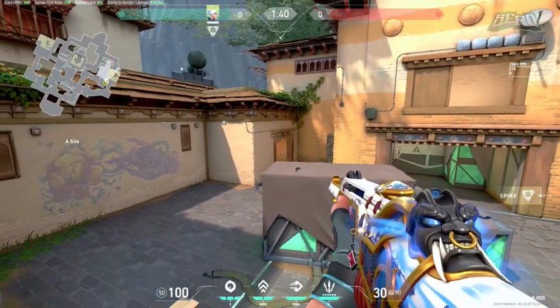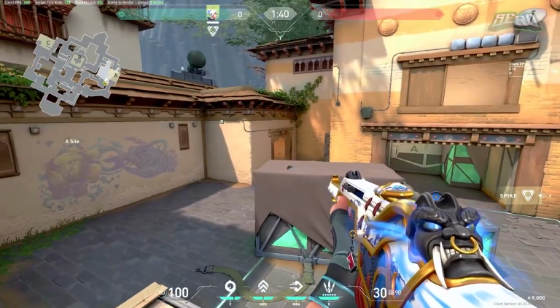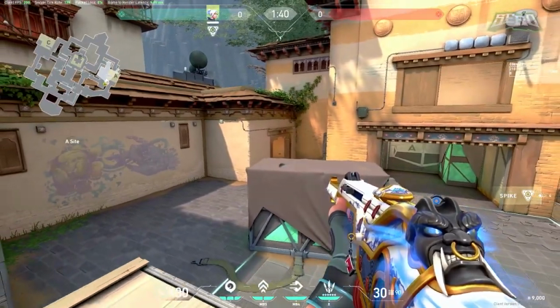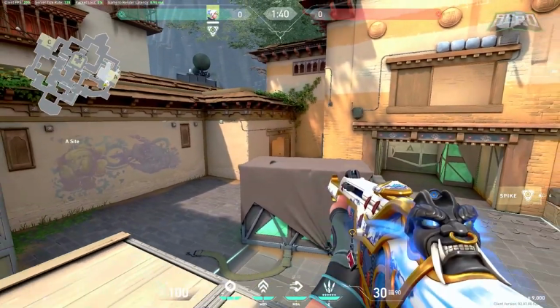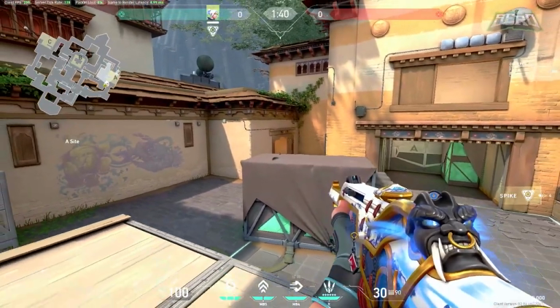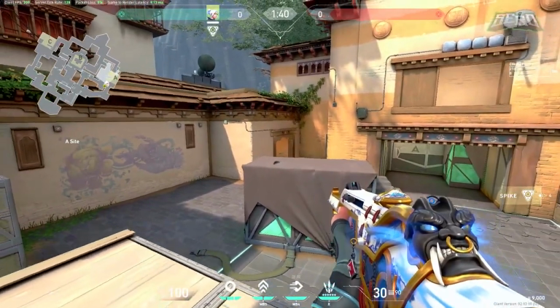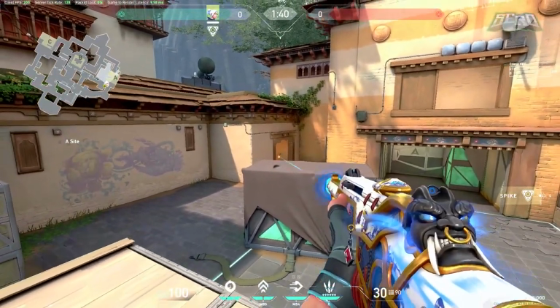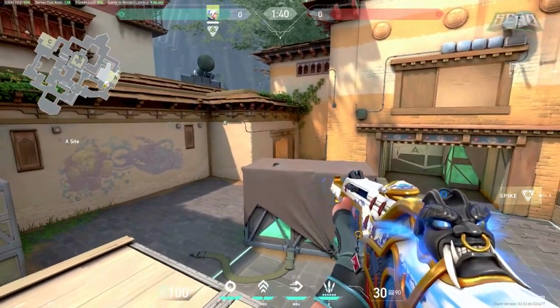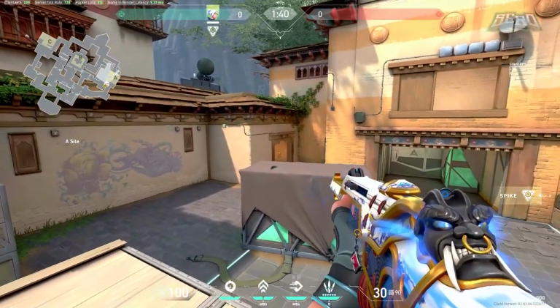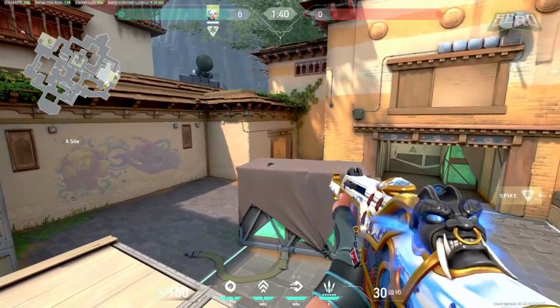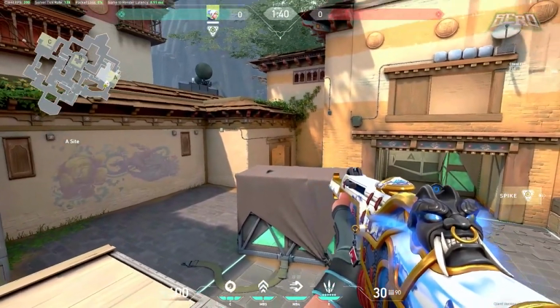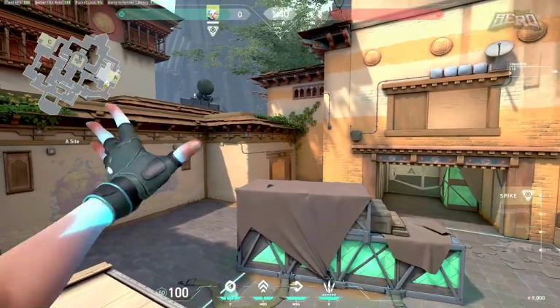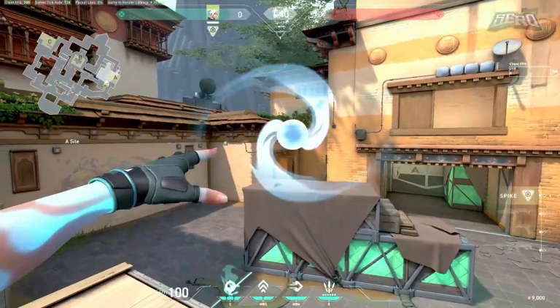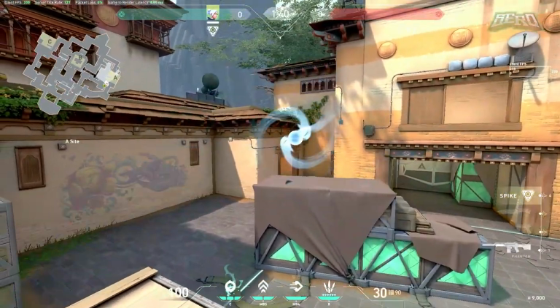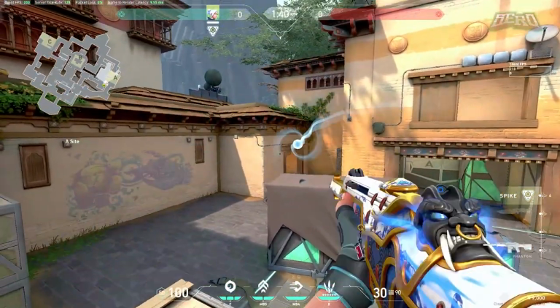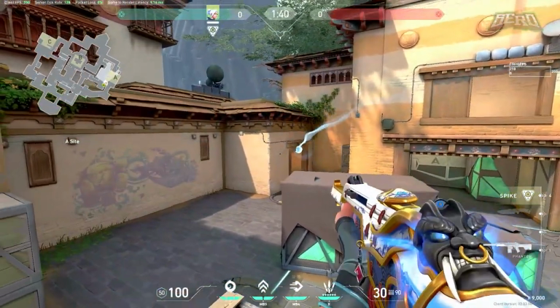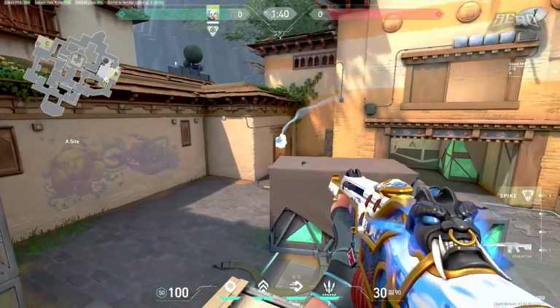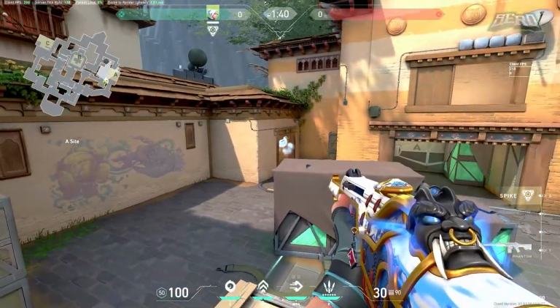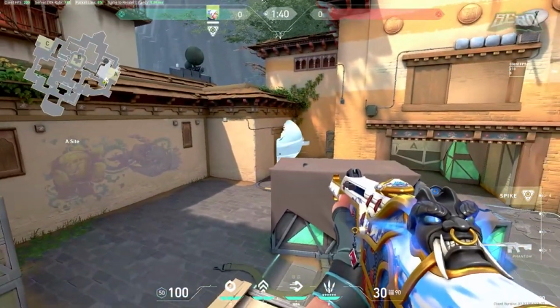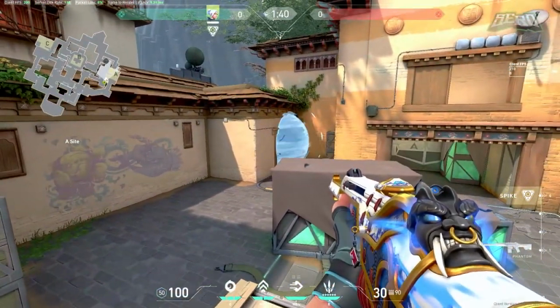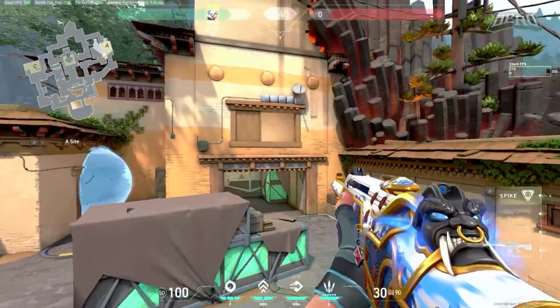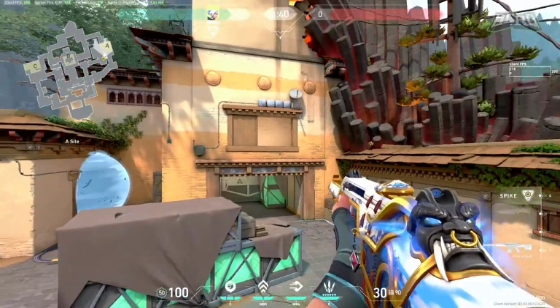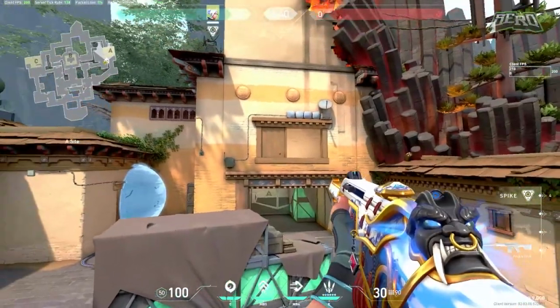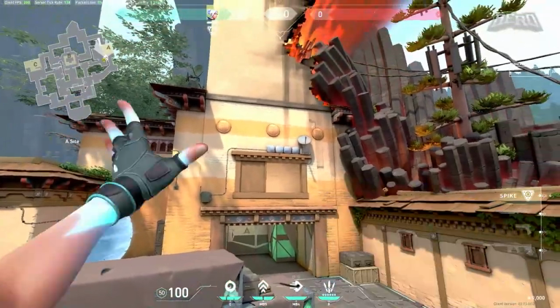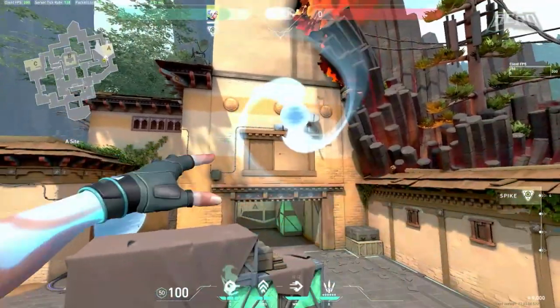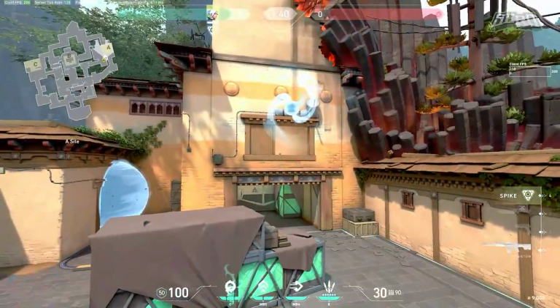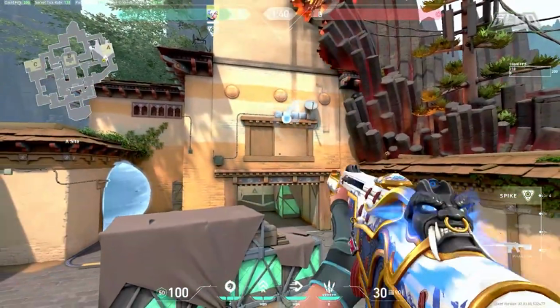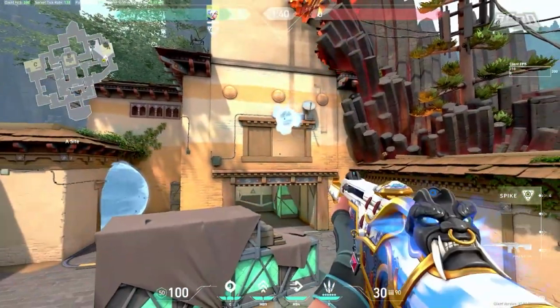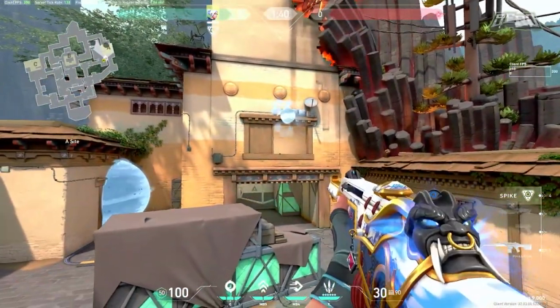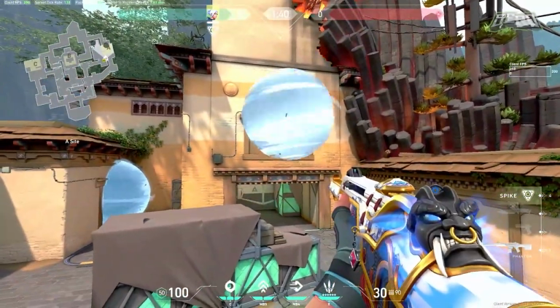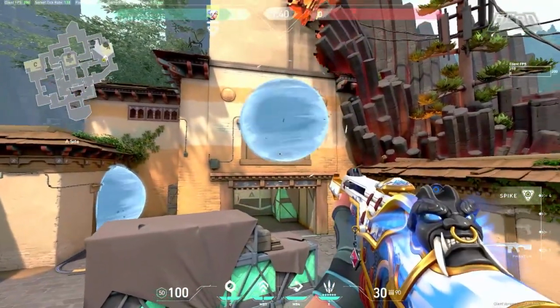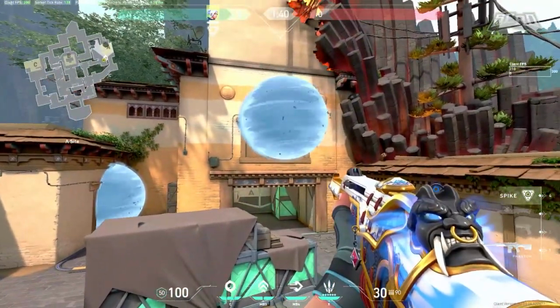When updrafting, start further back because if you start too close you'll go way too high. If you start further back and crouch, you'll land almost instantly and can kill enemies before they react. If you want, you can even sit up here and kill anyone pushing CT or Heaven — it's pretty good.